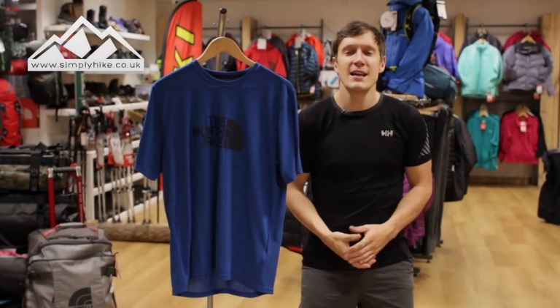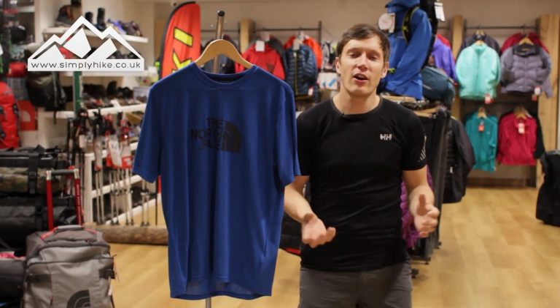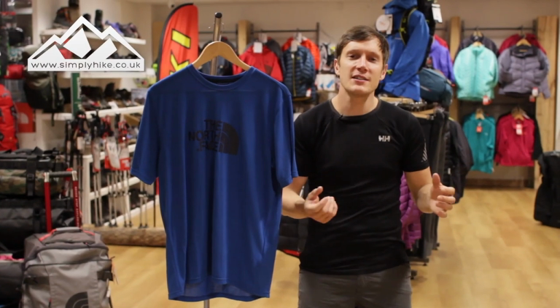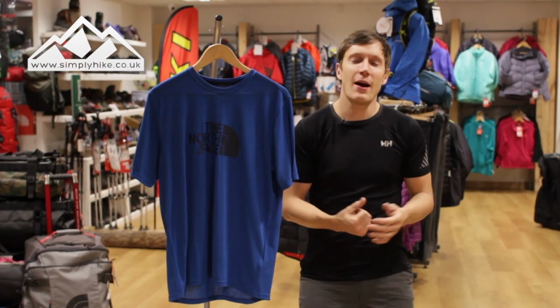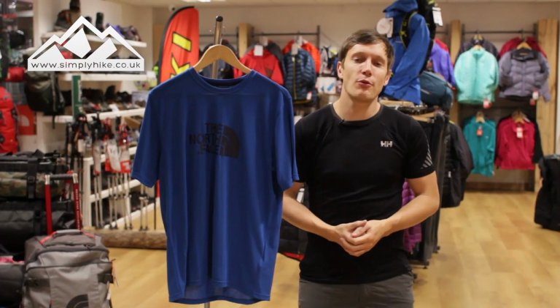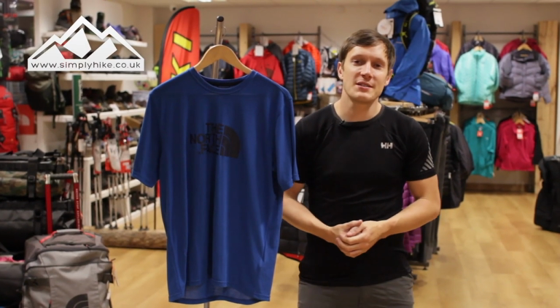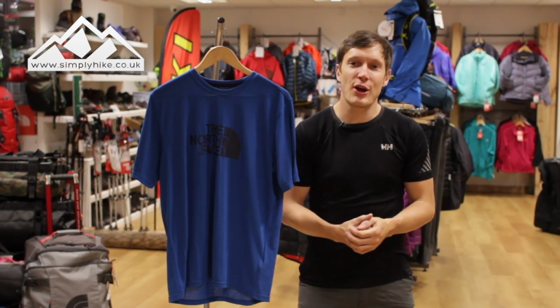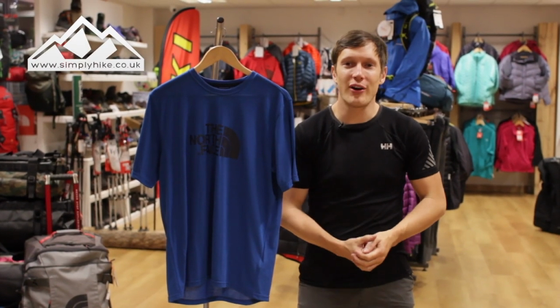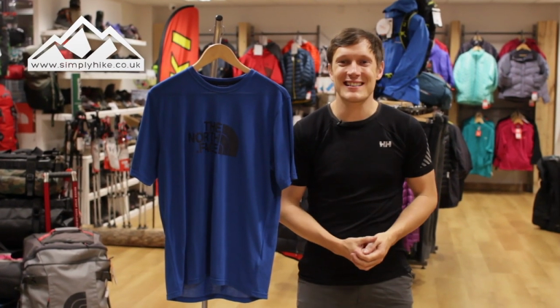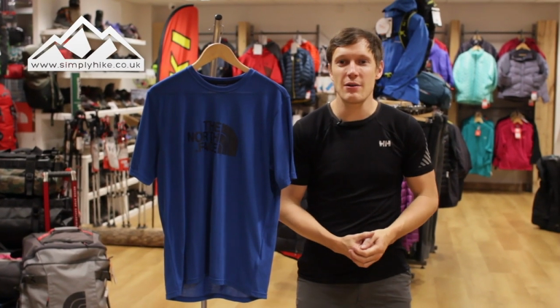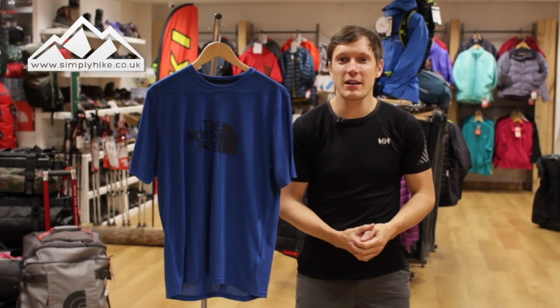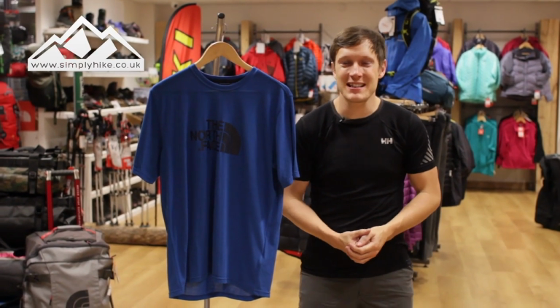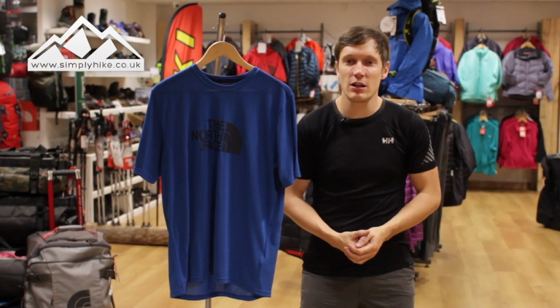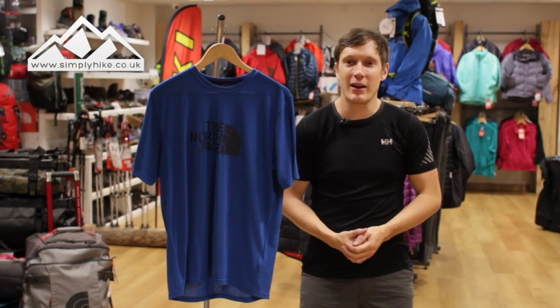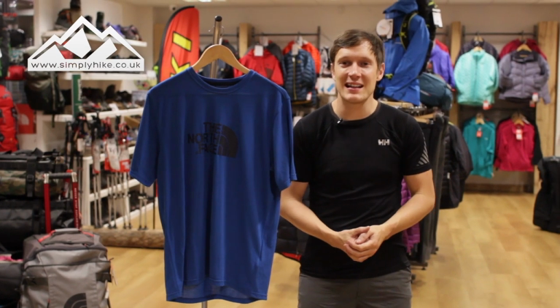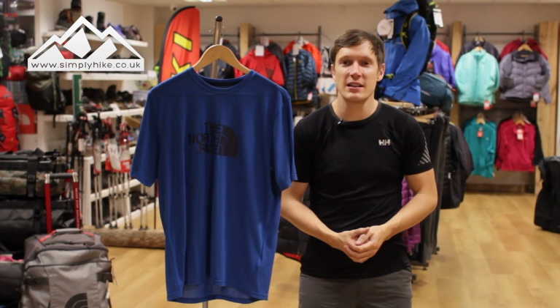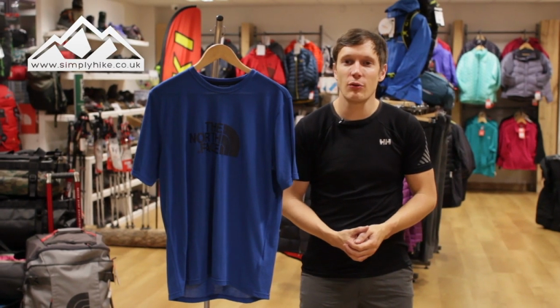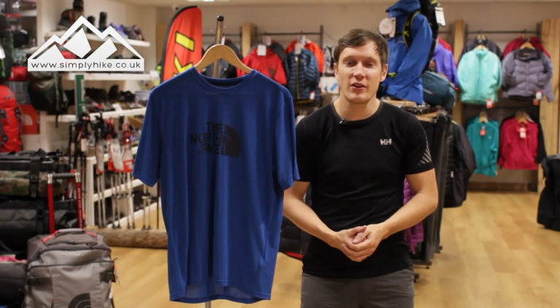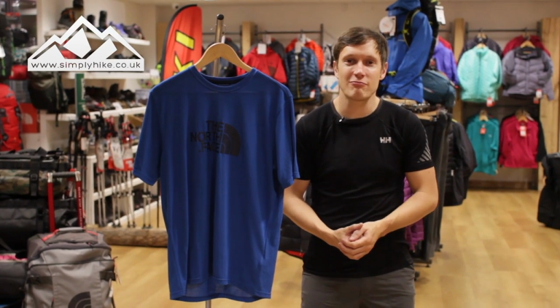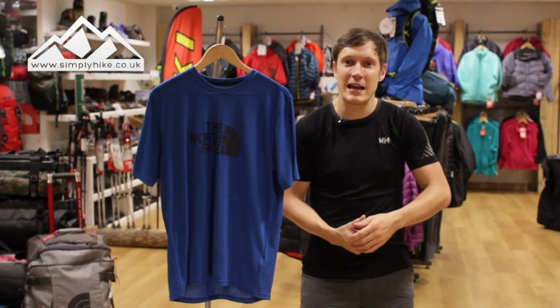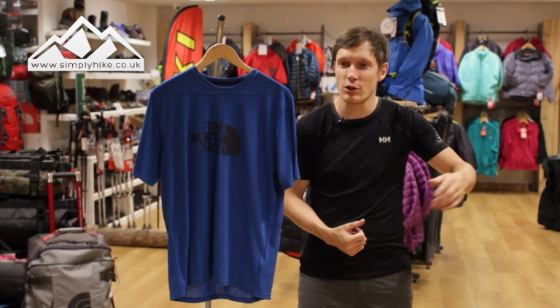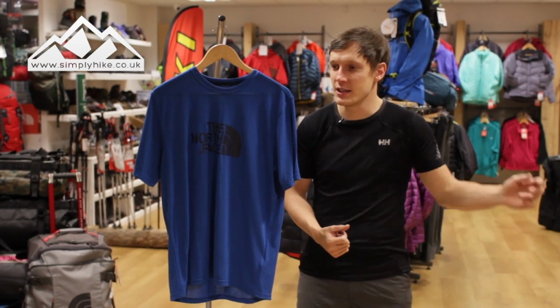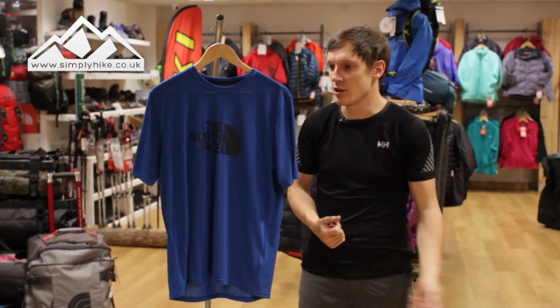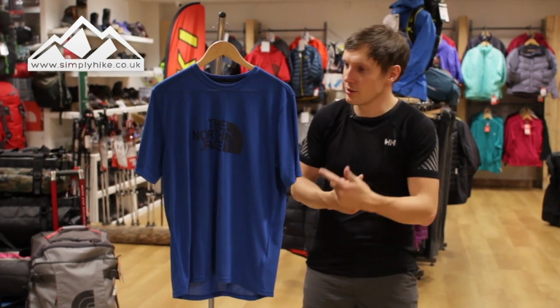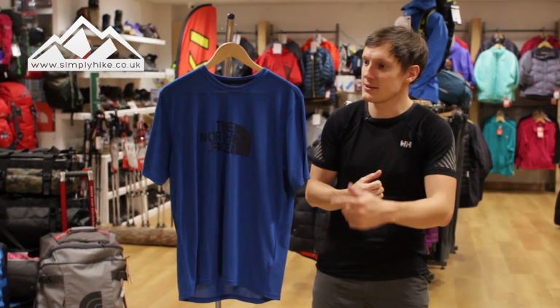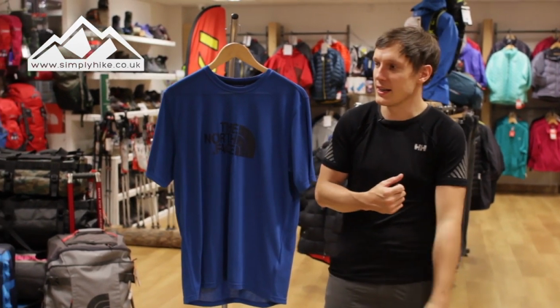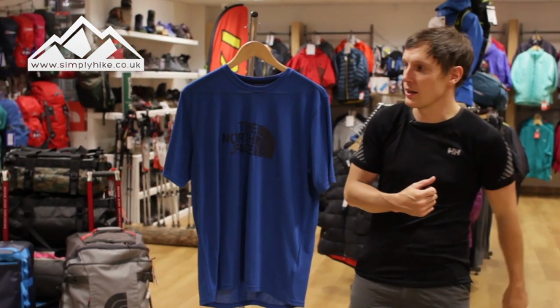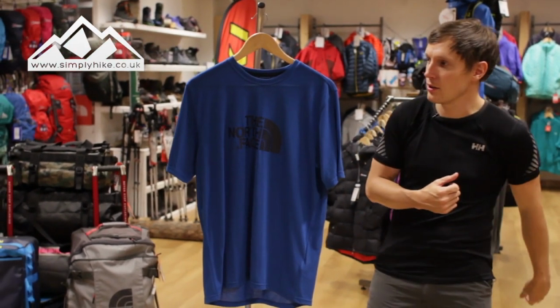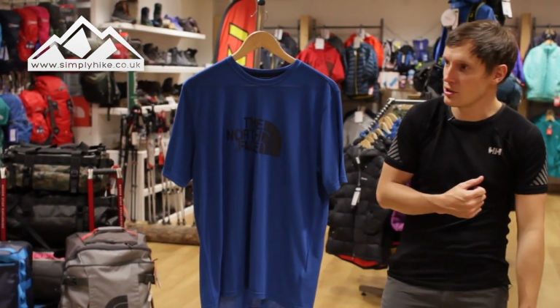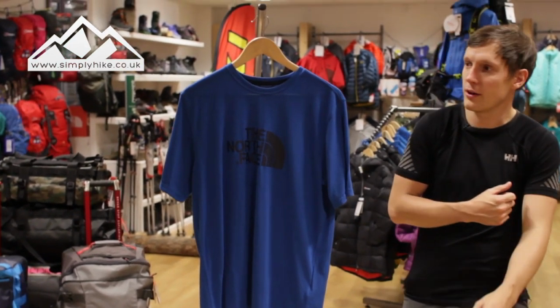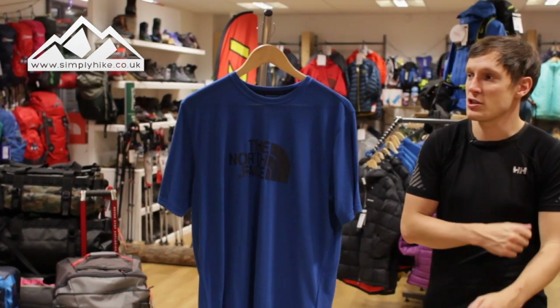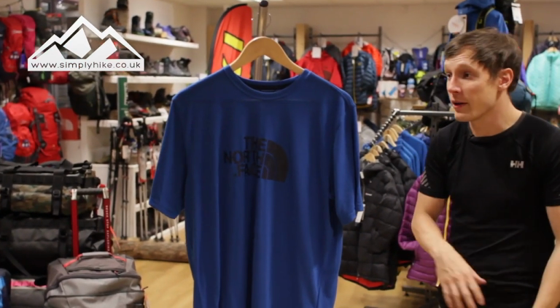Hey guys, and welcome to Simply Hike. Today we're going to be taking a look at the North Face Re-XO t-shirt. So let's take a closer look now, shall we?